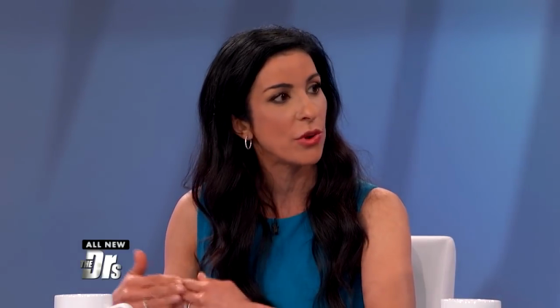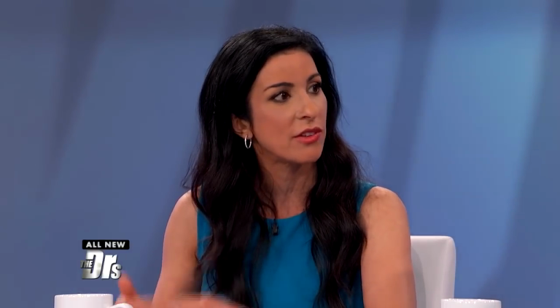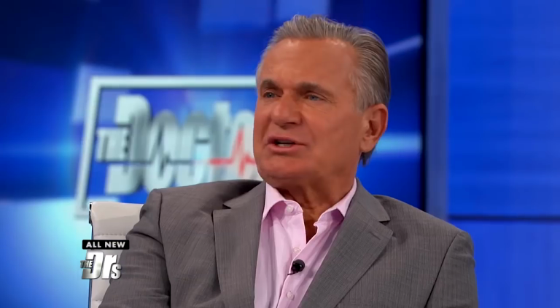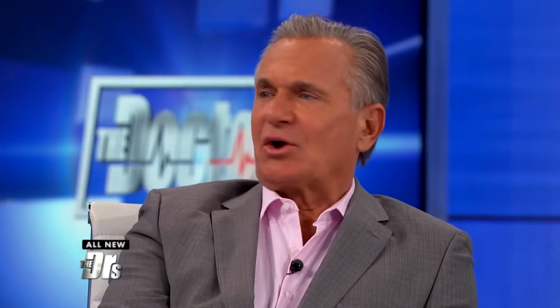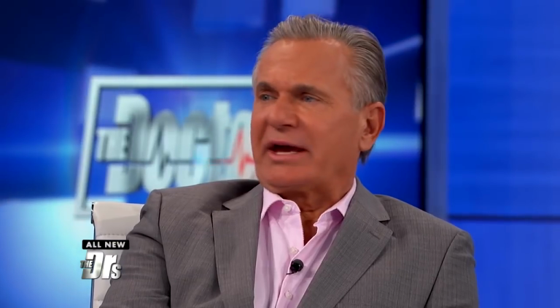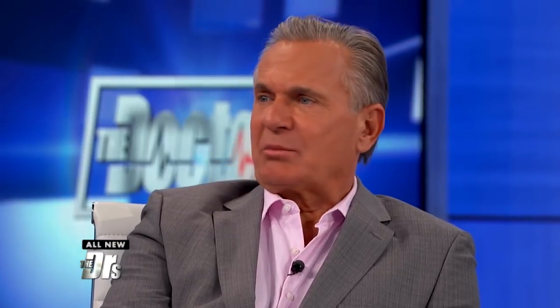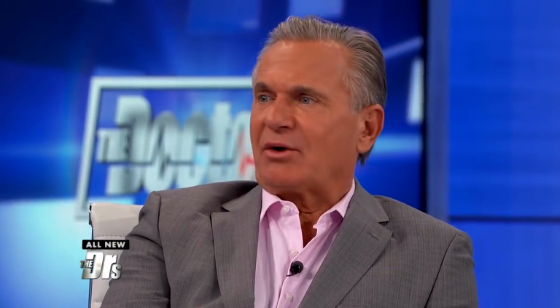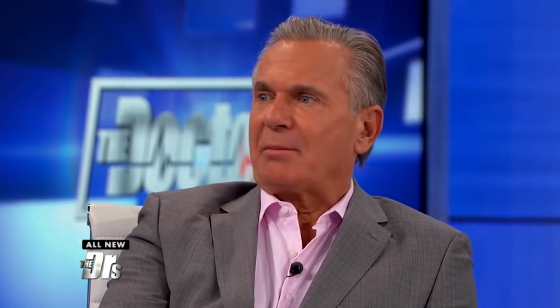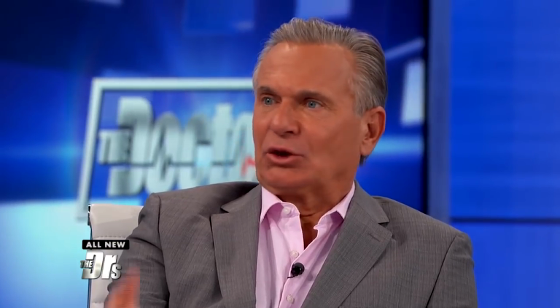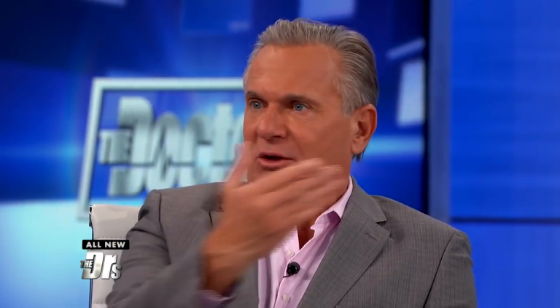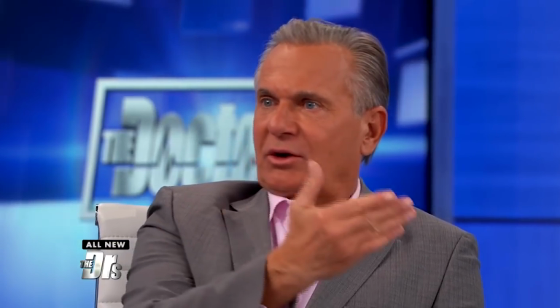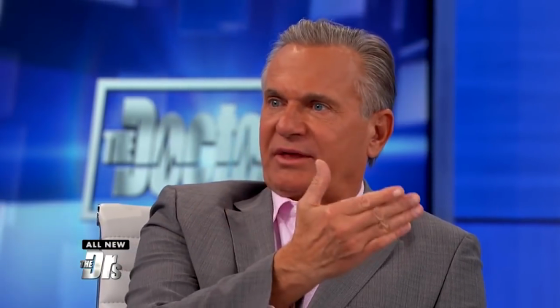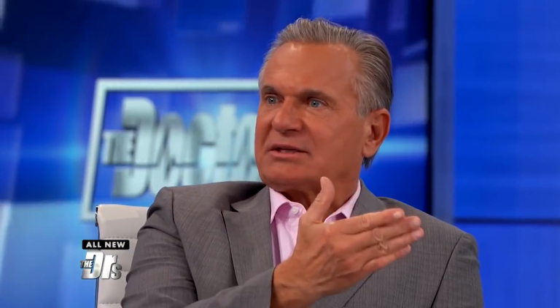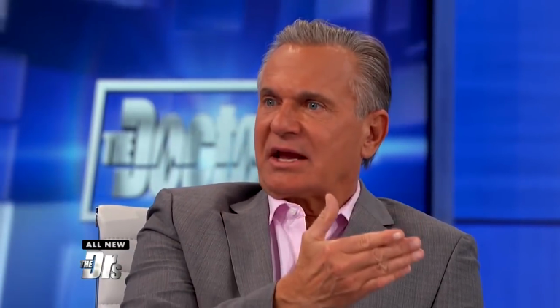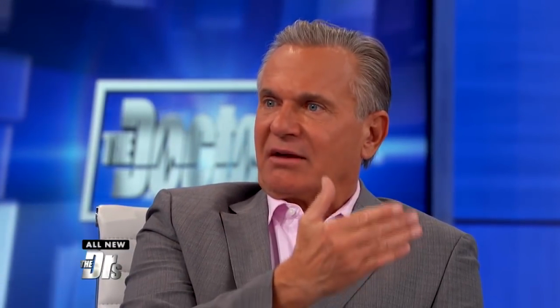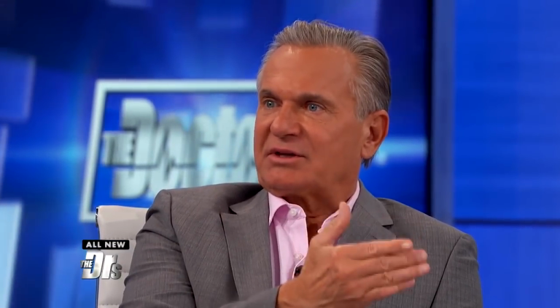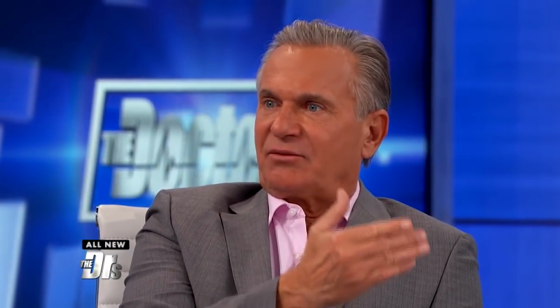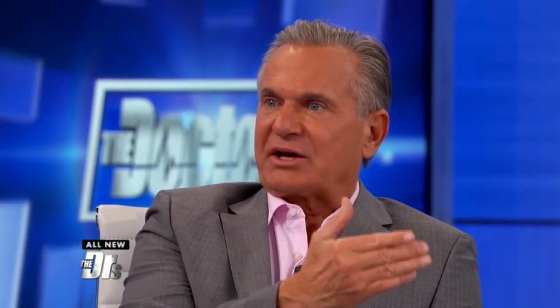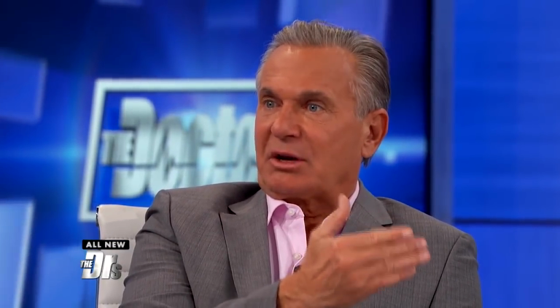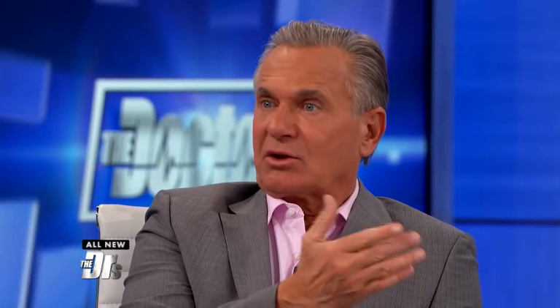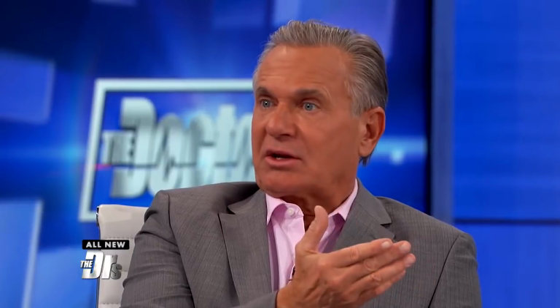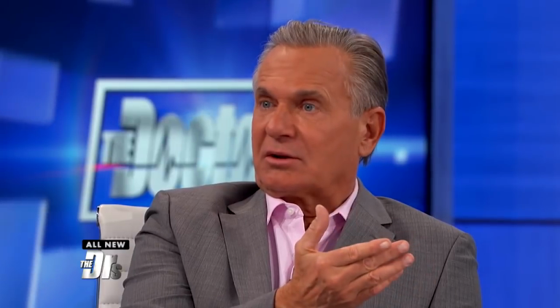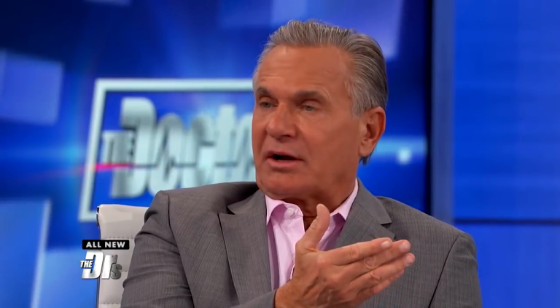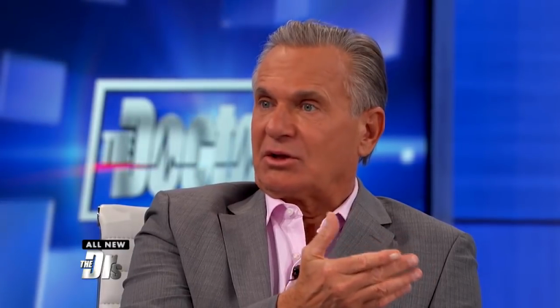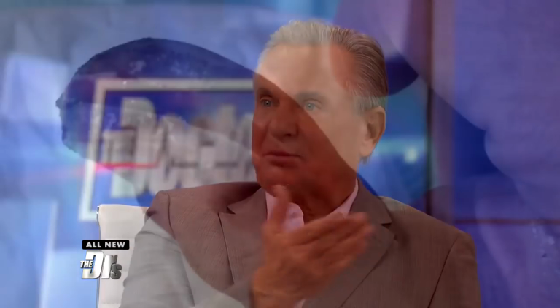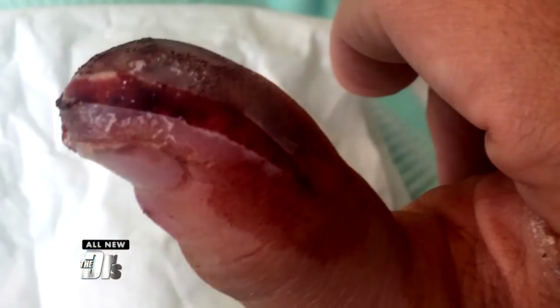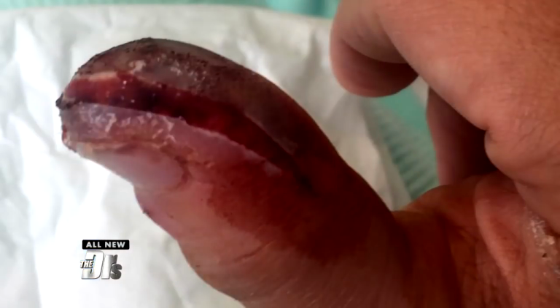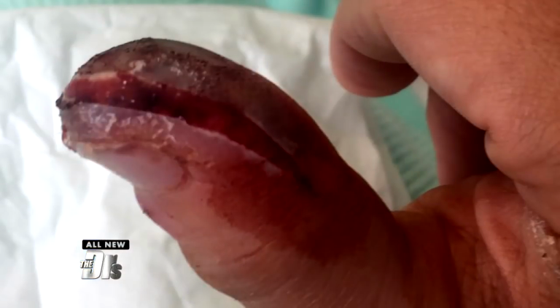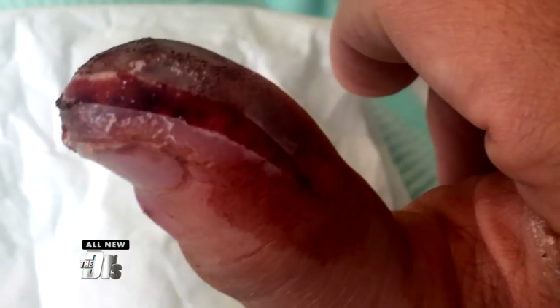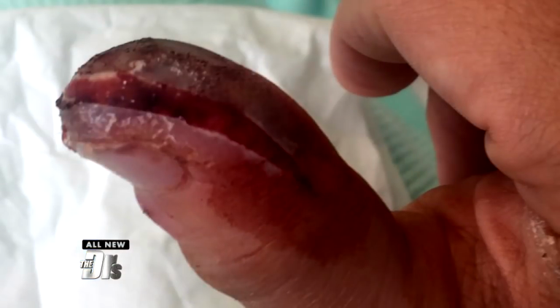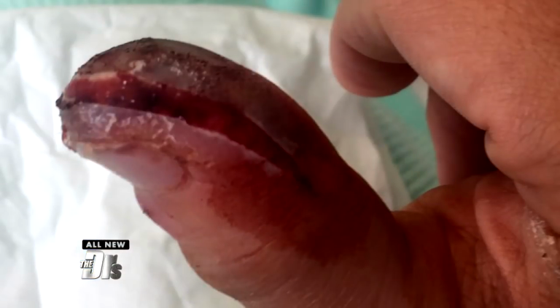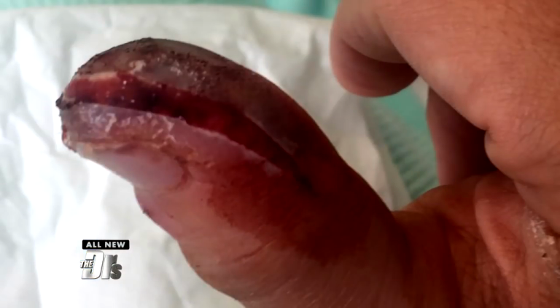Hand surgeons don't like them either. Look at the extent of this infection — it could have killed her. She lost part of her thumb in multiple procedures.